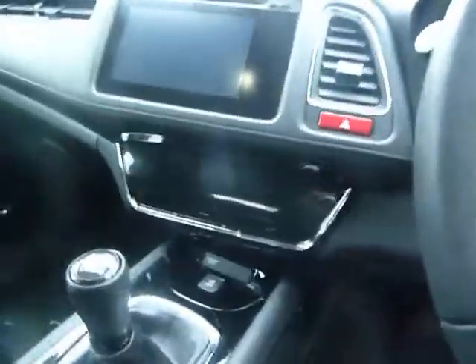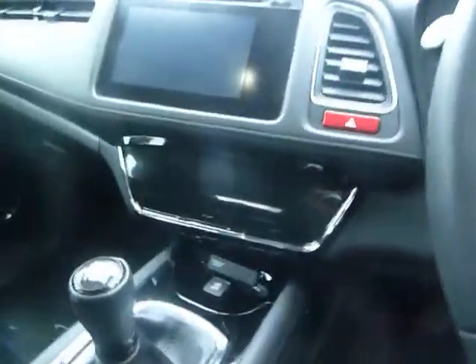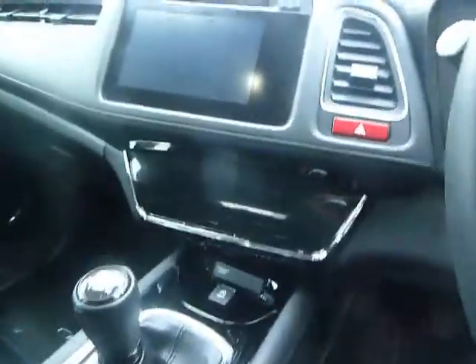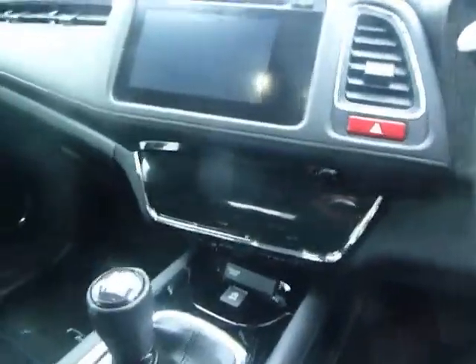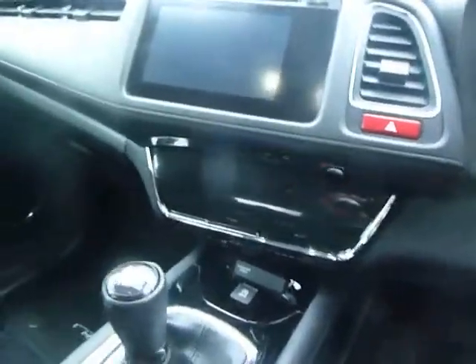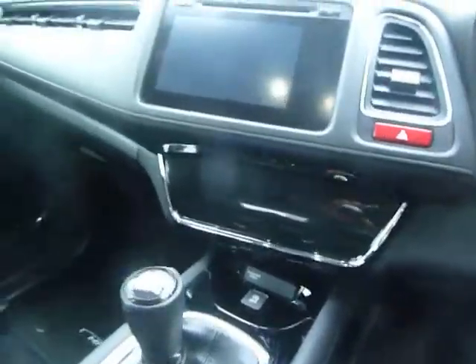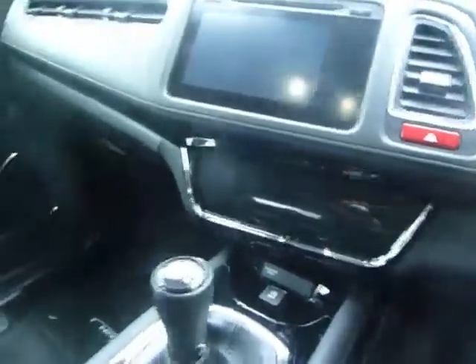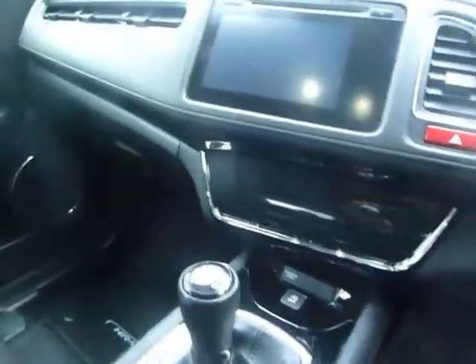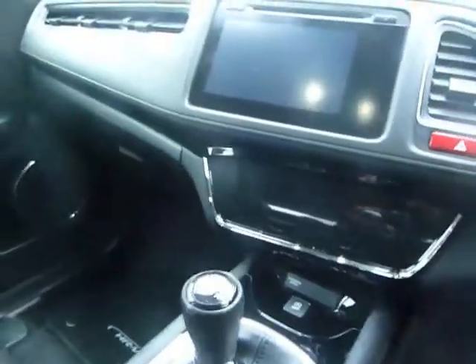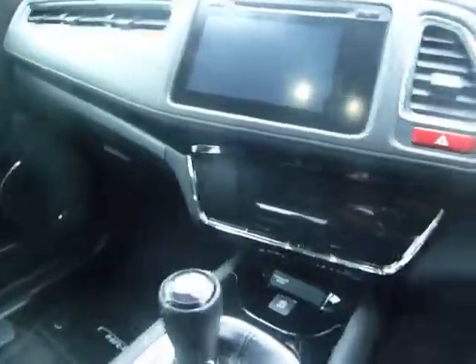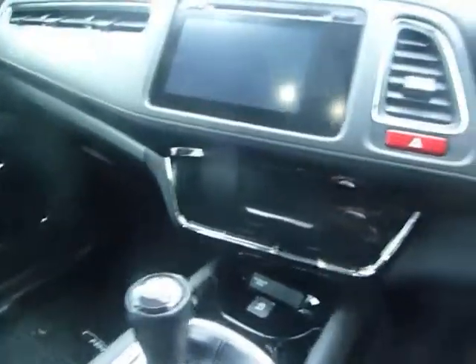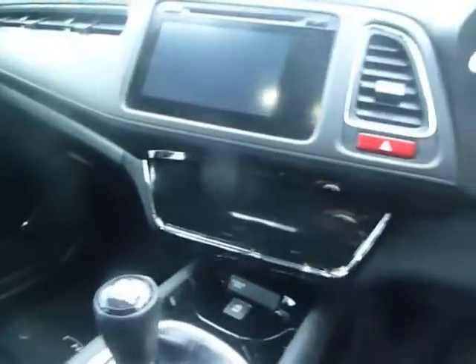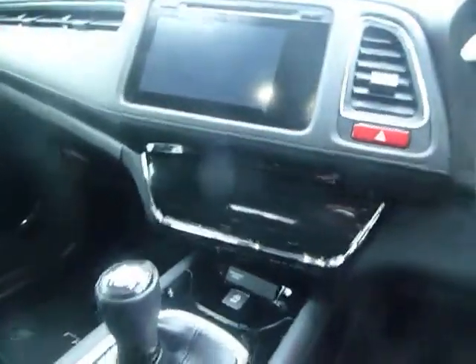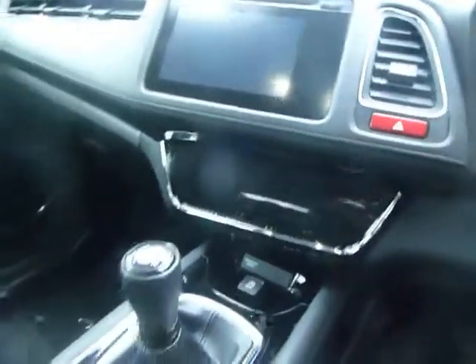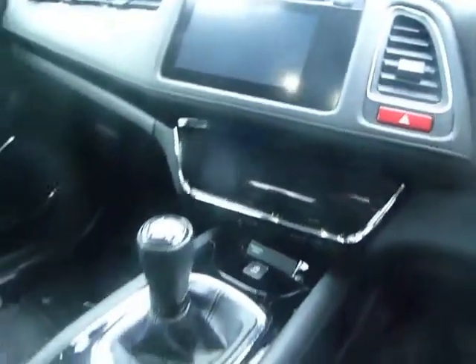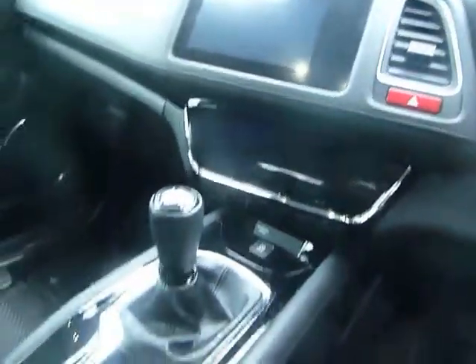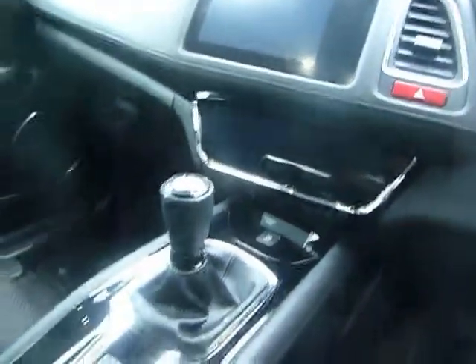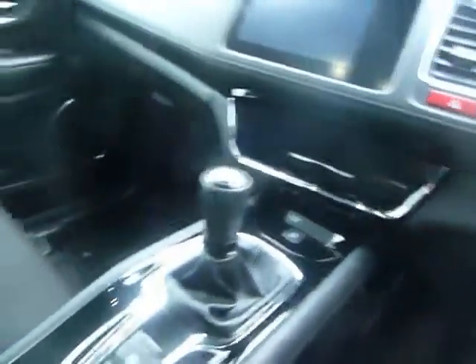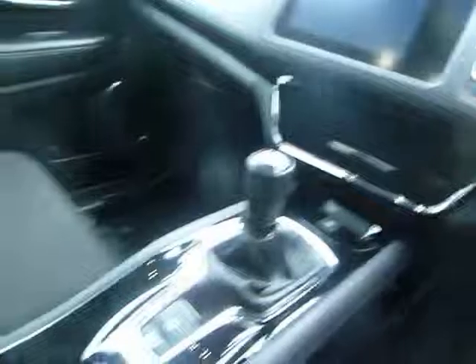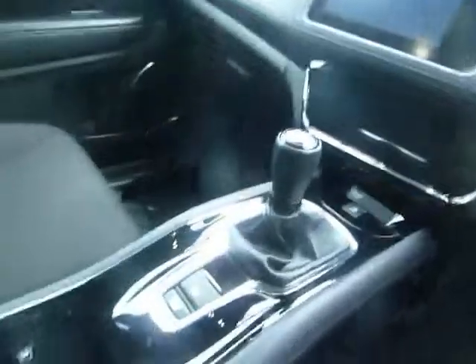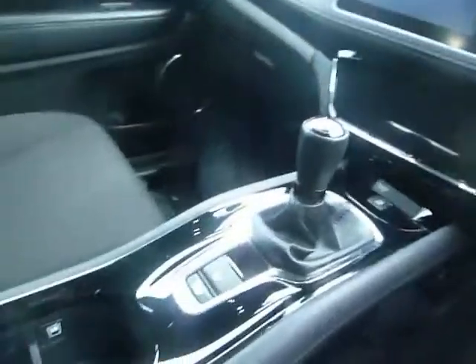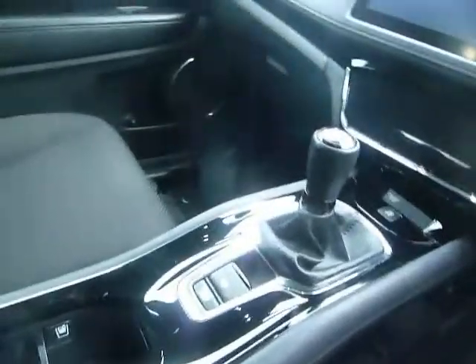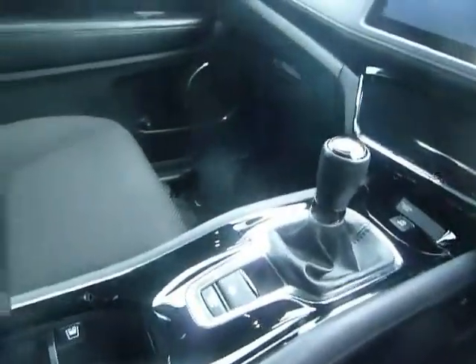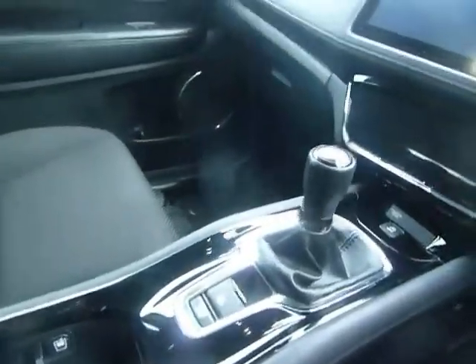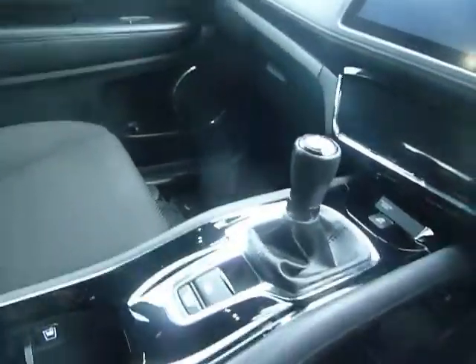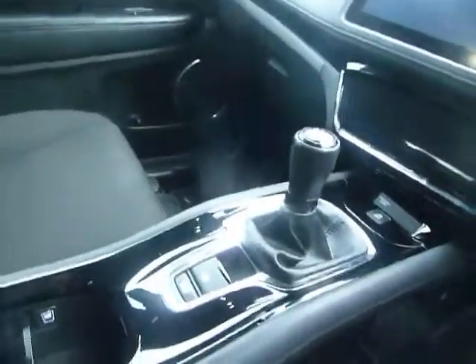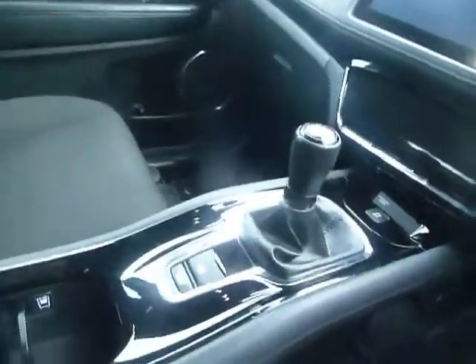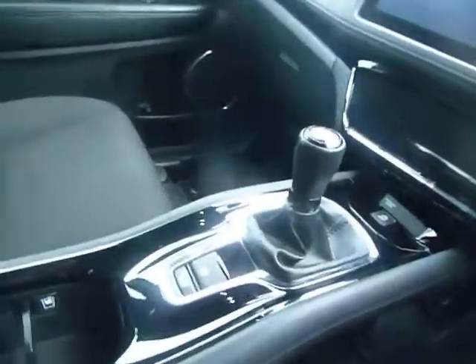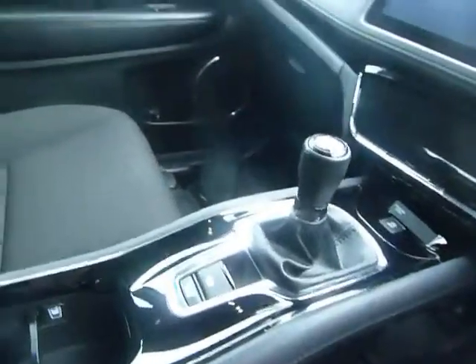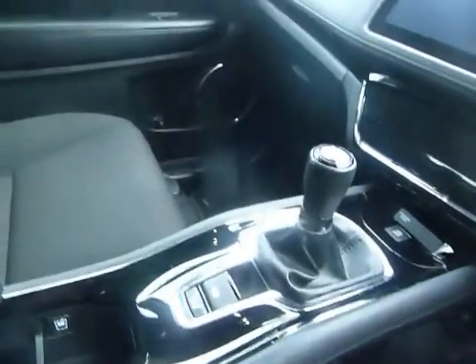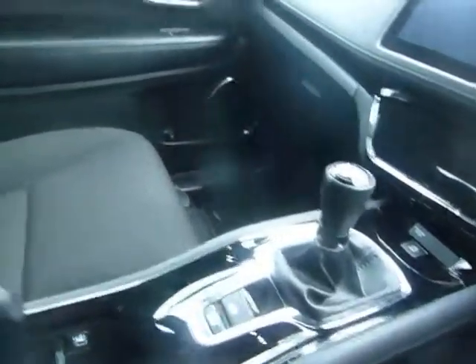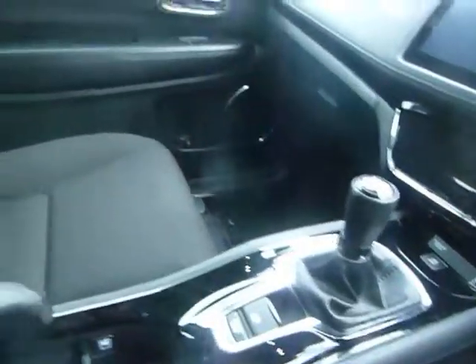Touch screen climate control display there. Electronic hand brake and six-speed gearbox.